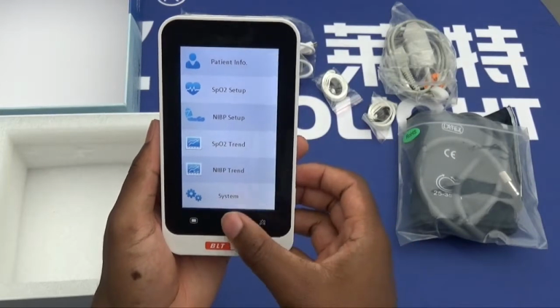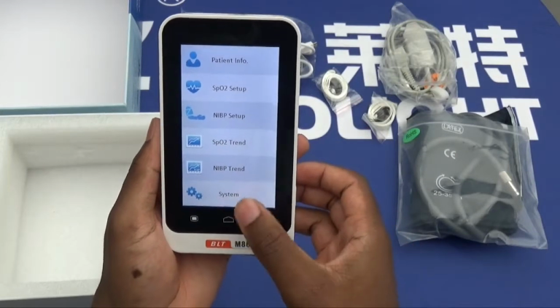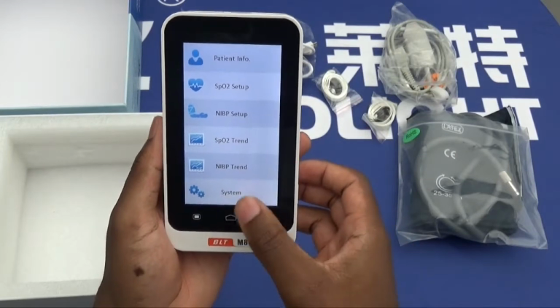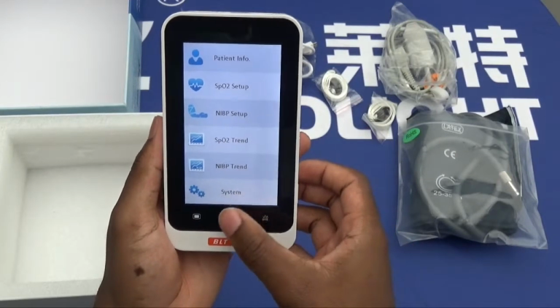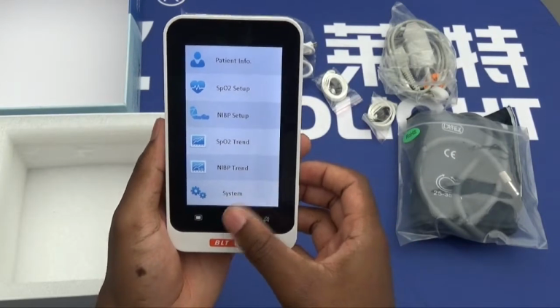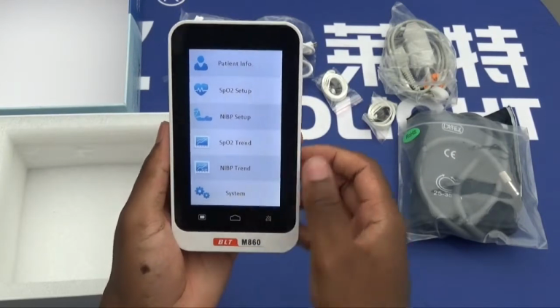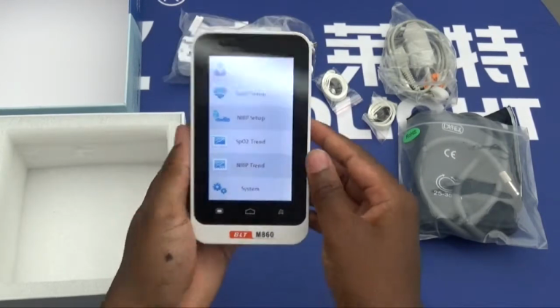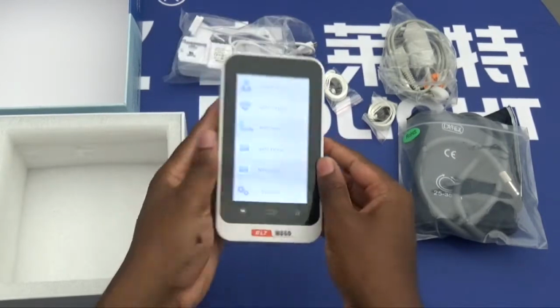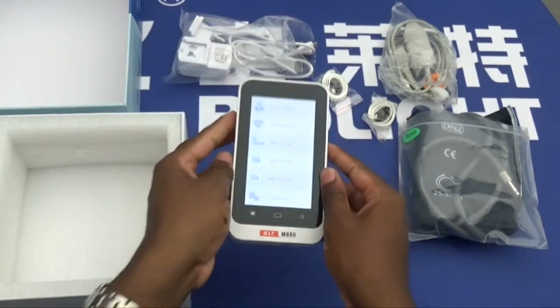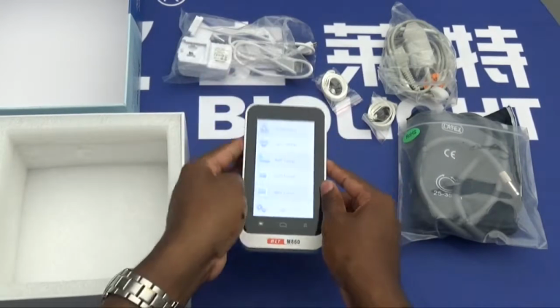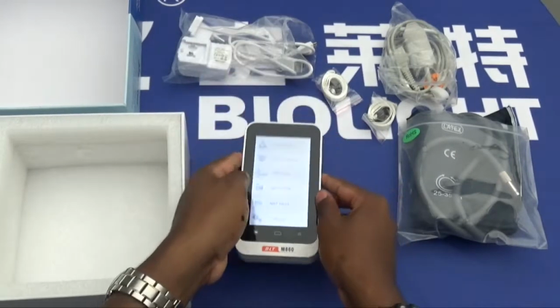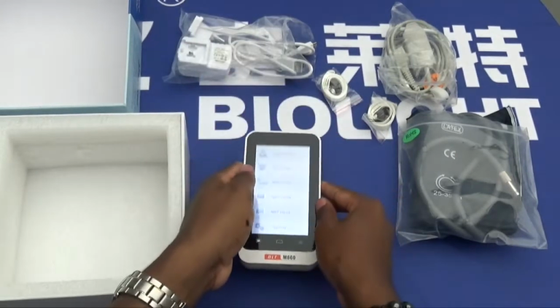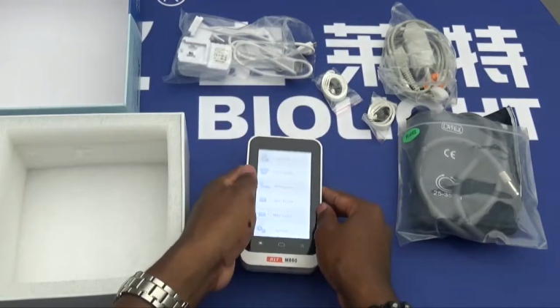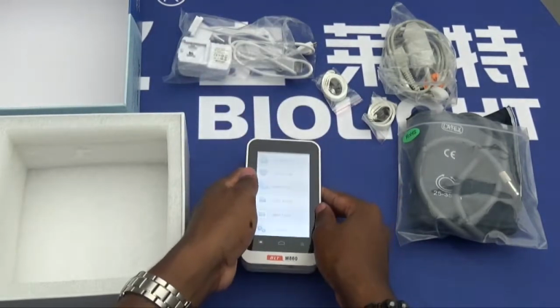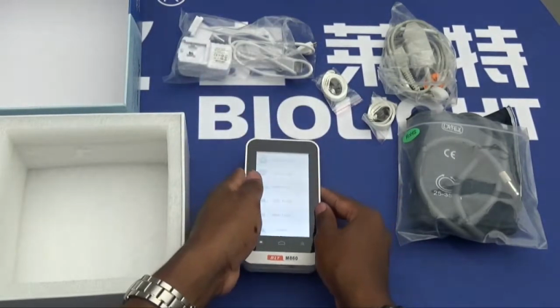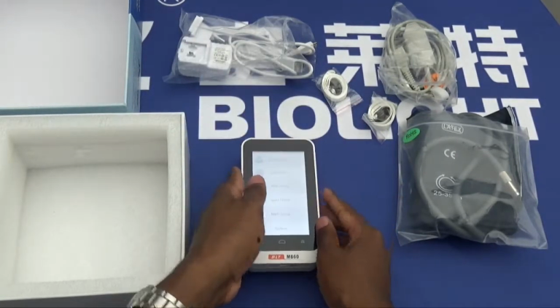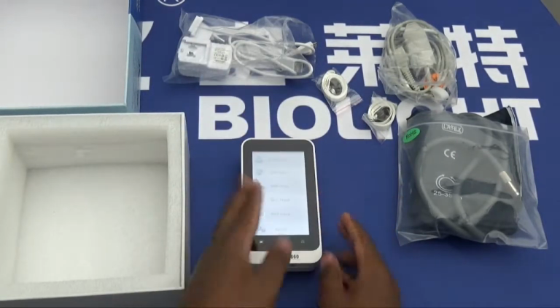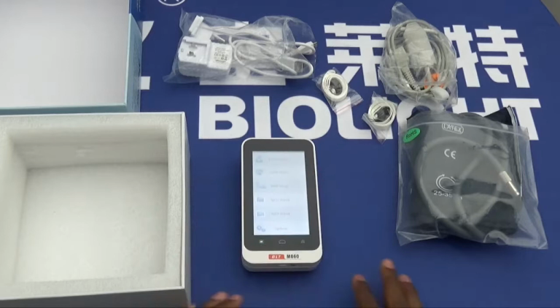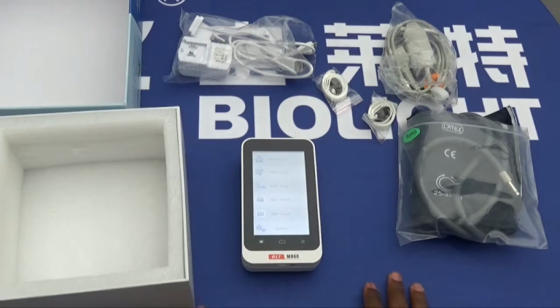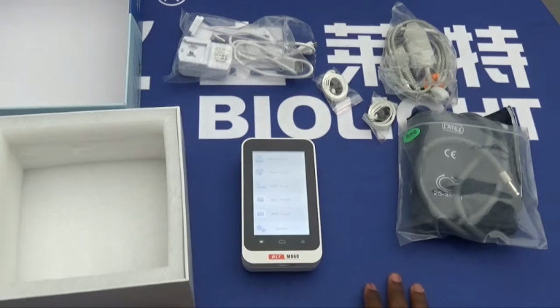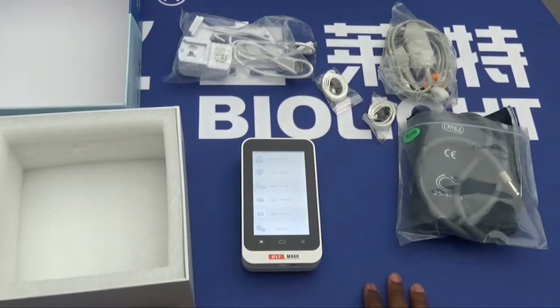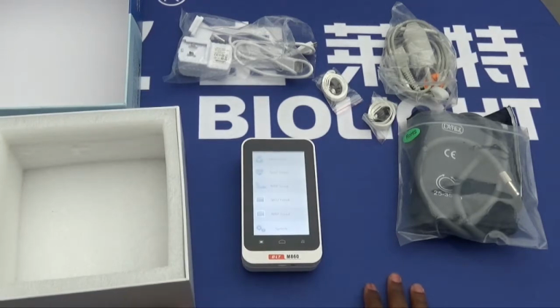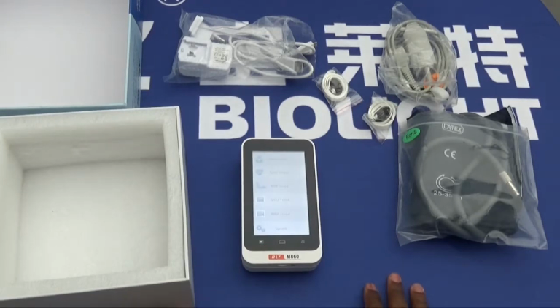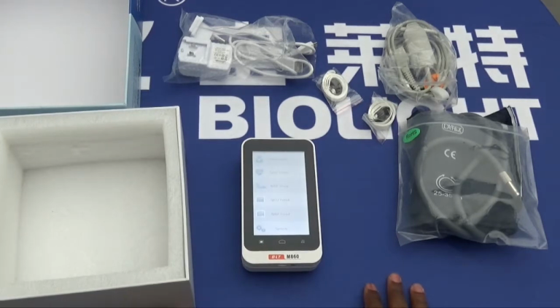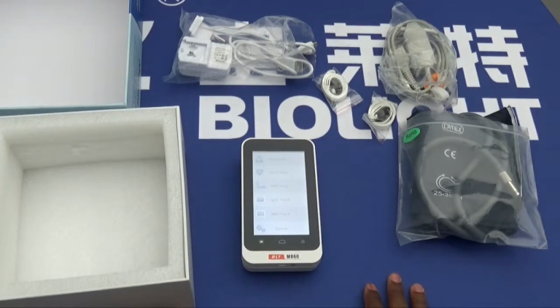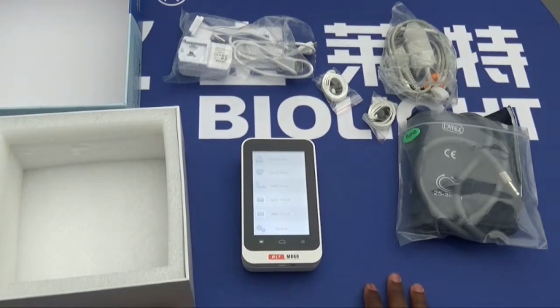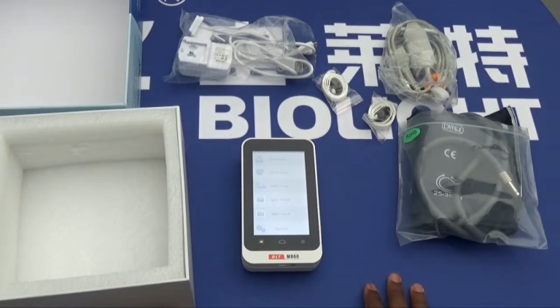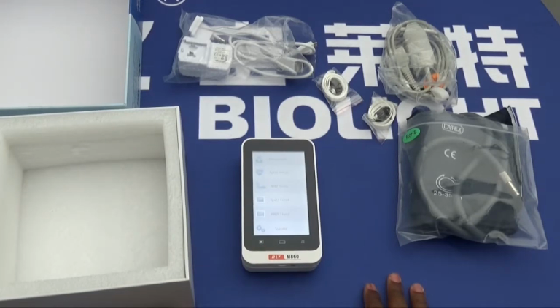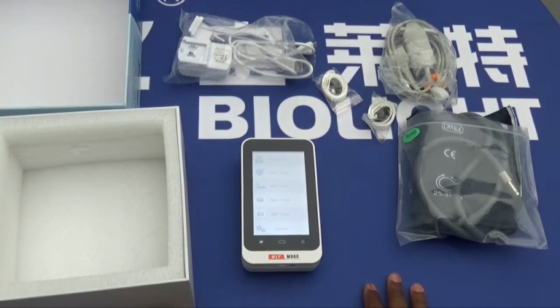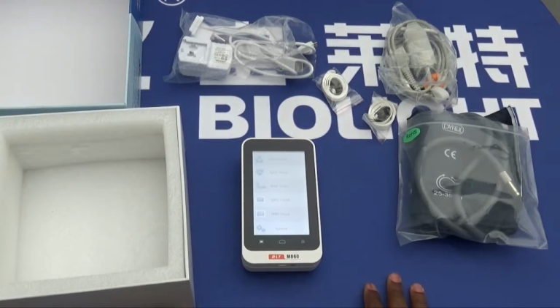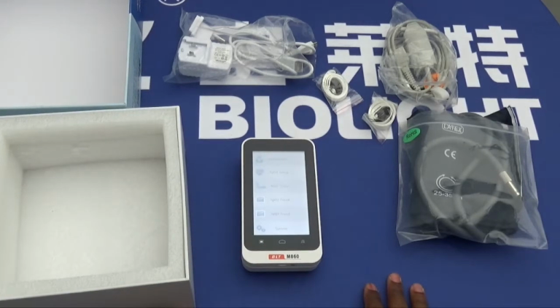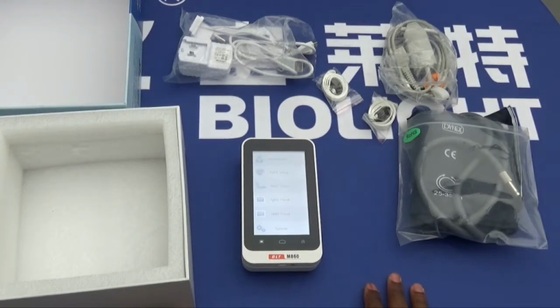Thank you for watching our device unboxing introduction. For further information, contact Biolite. Thank you.